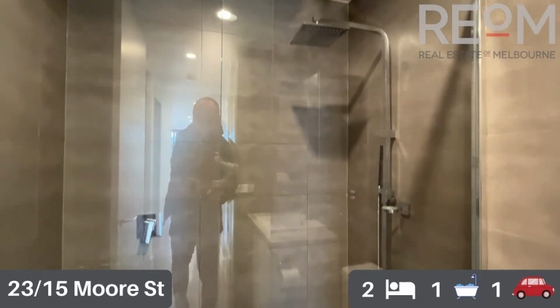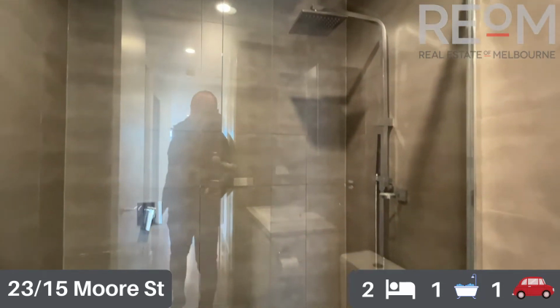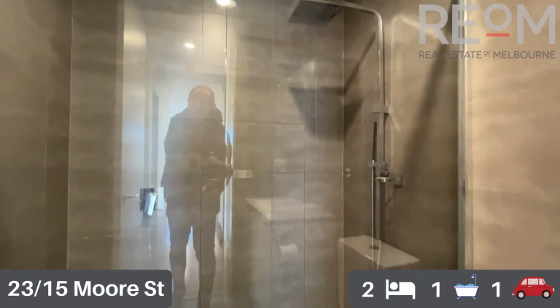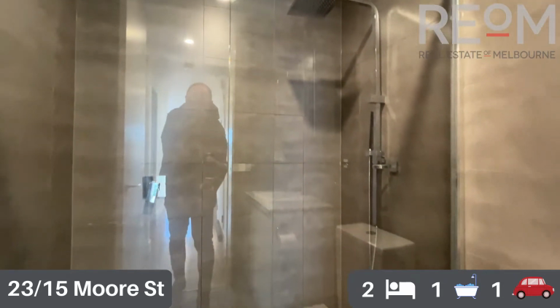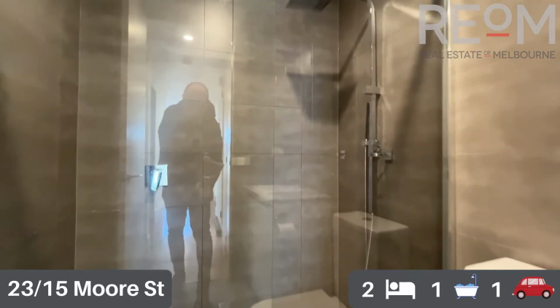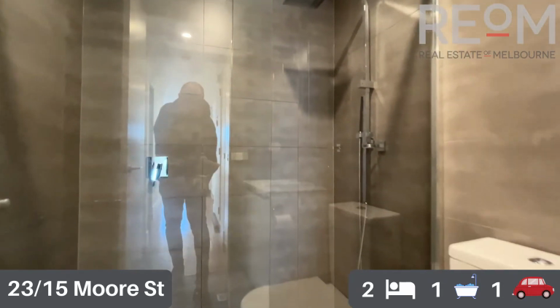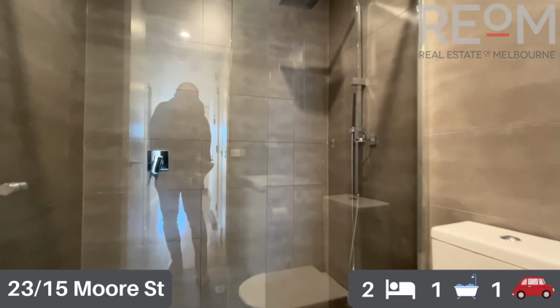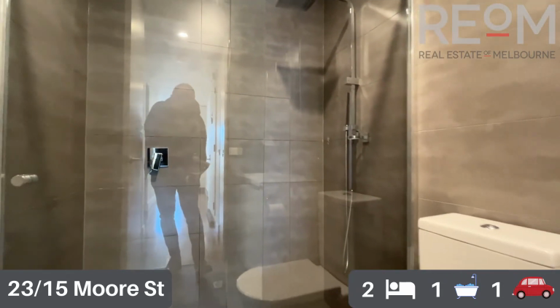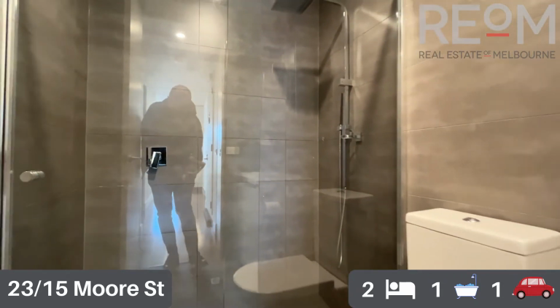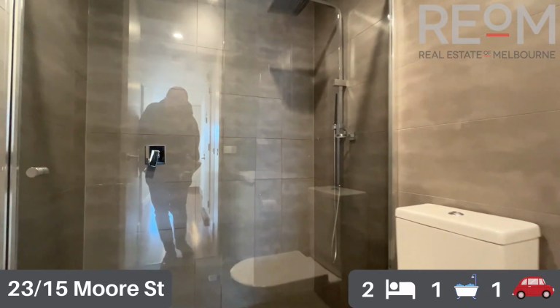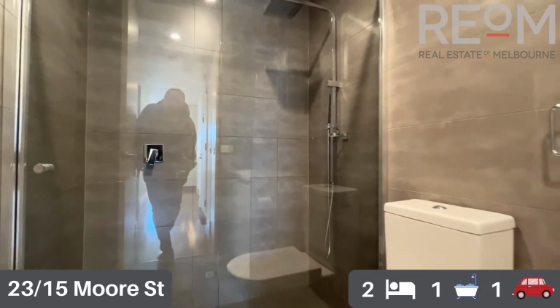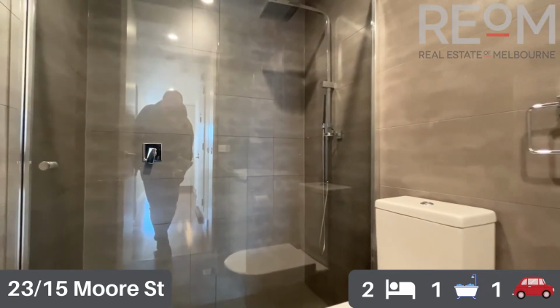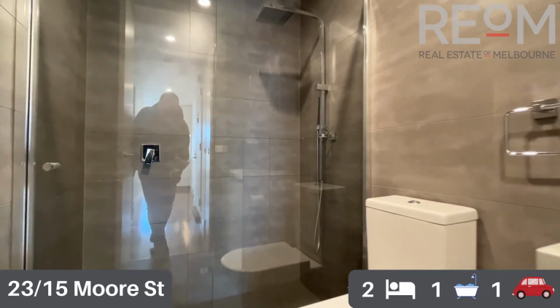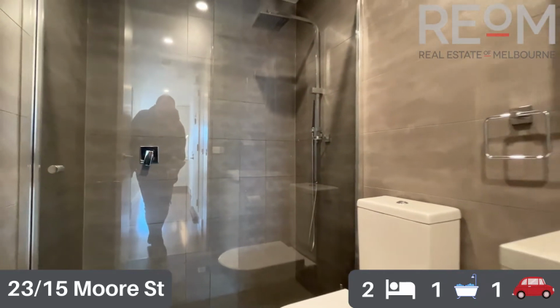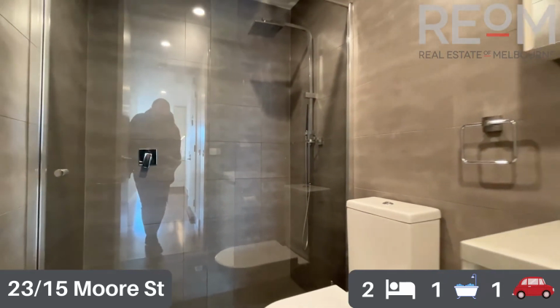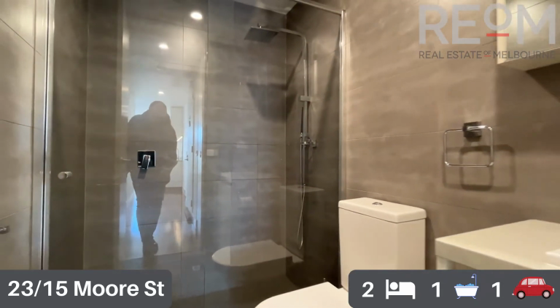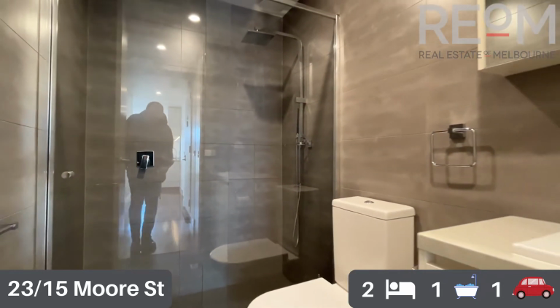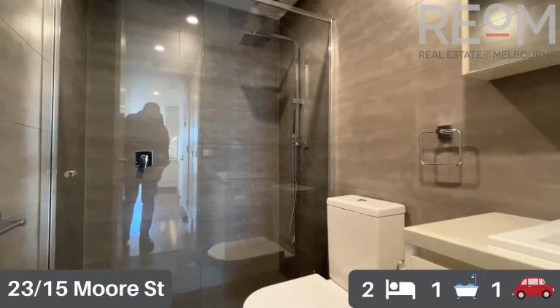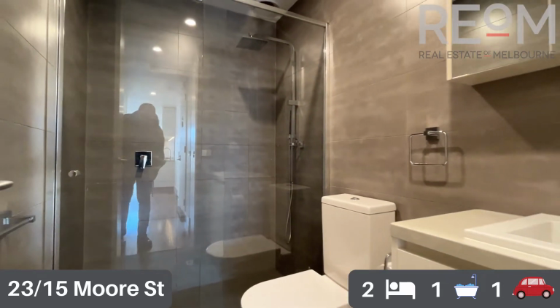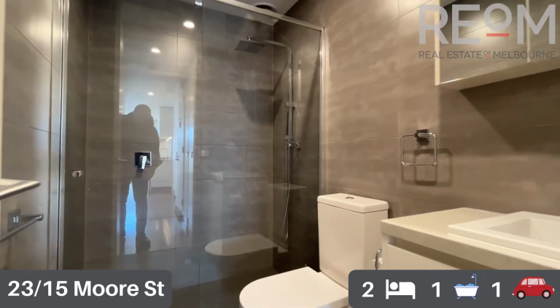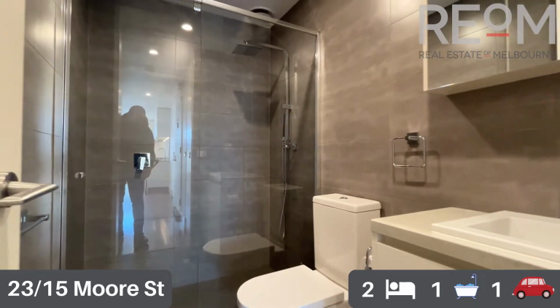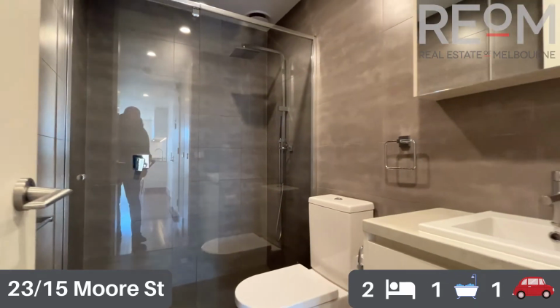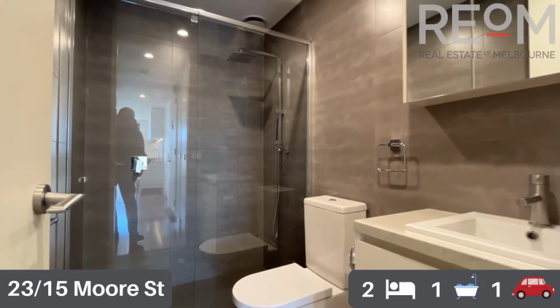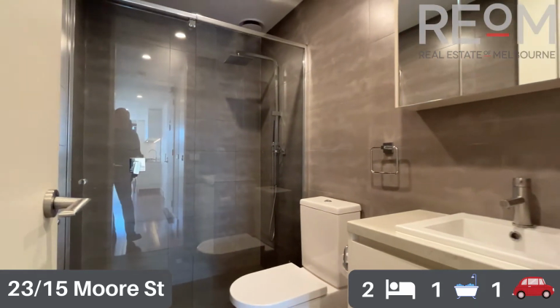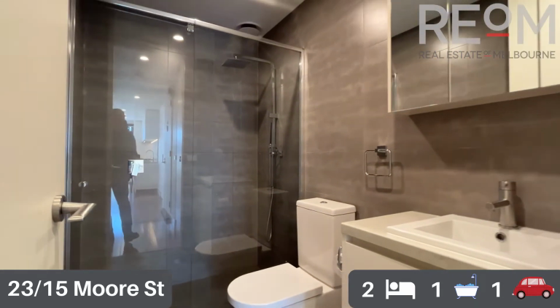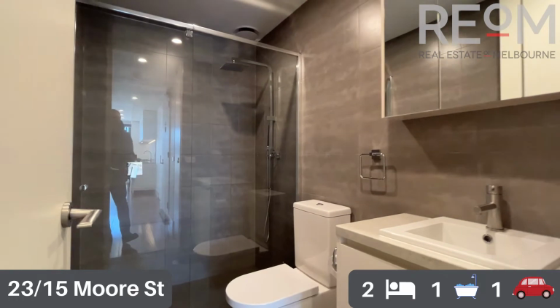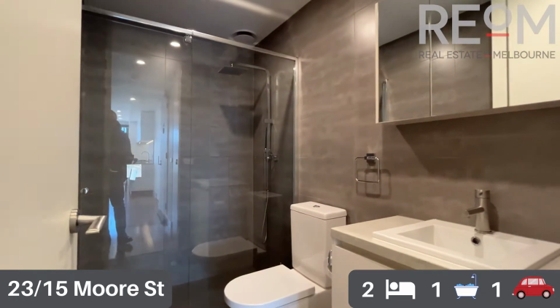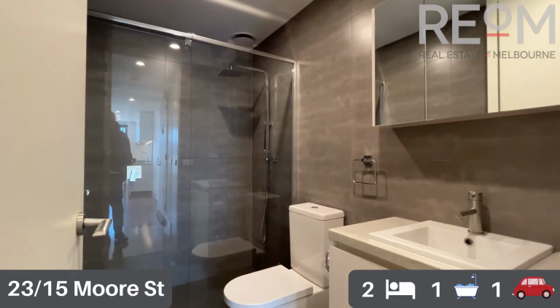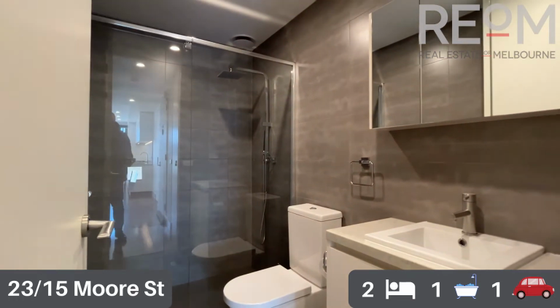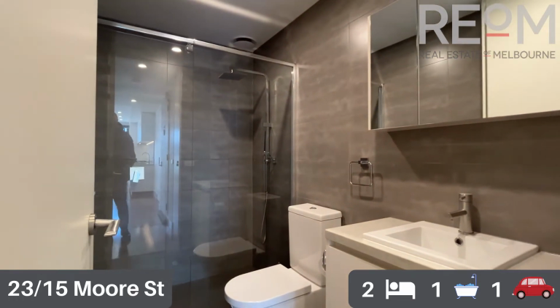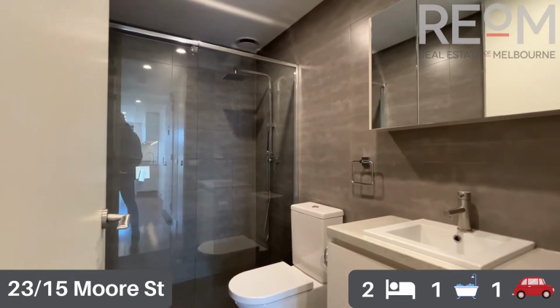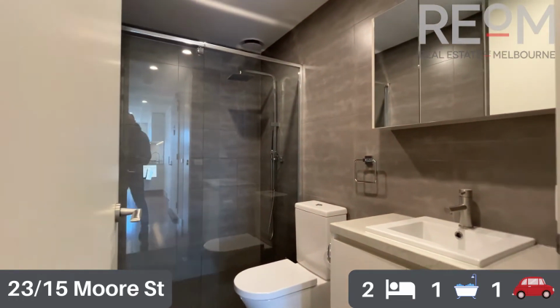Again, plenty of tiled surfaces throughout, so really simple and easy to keep clean in there as well.